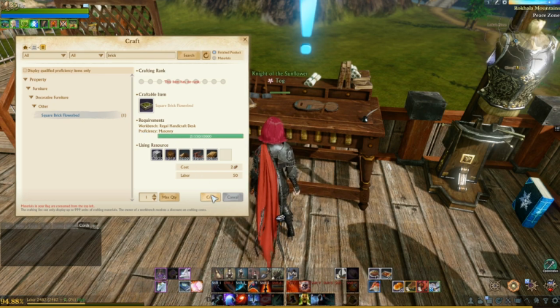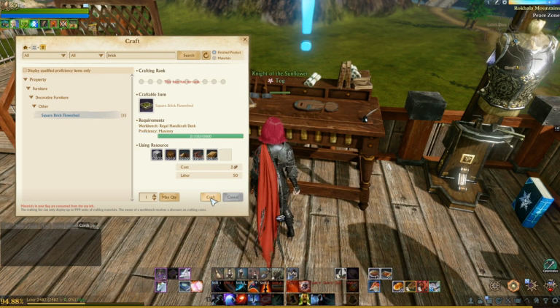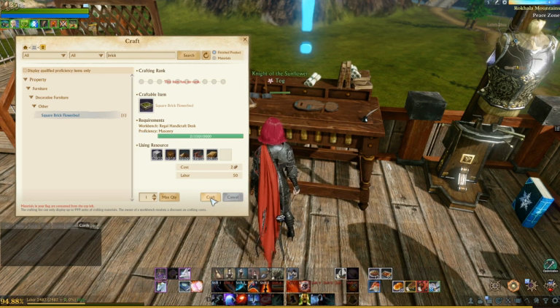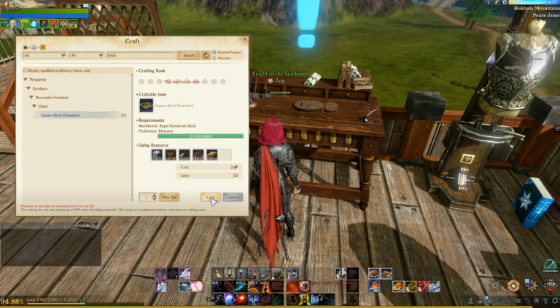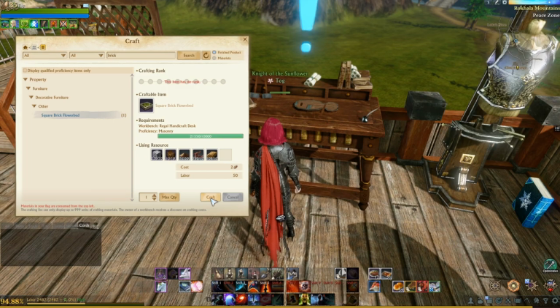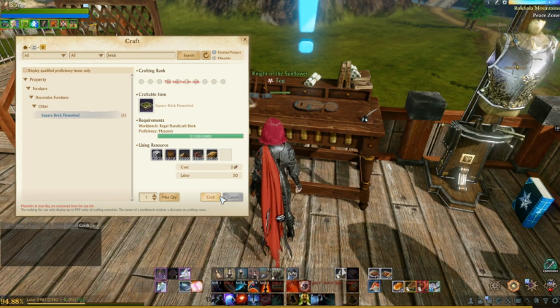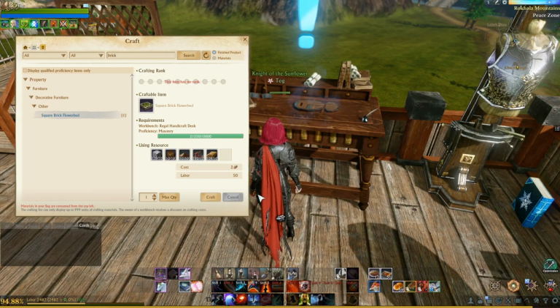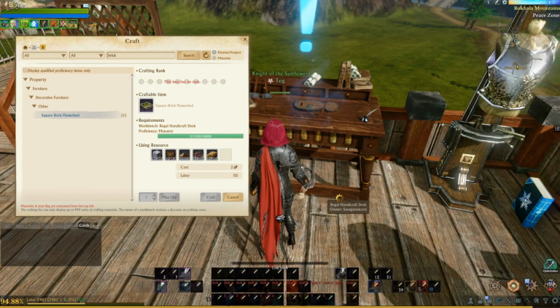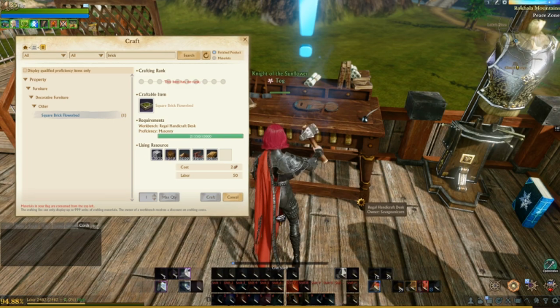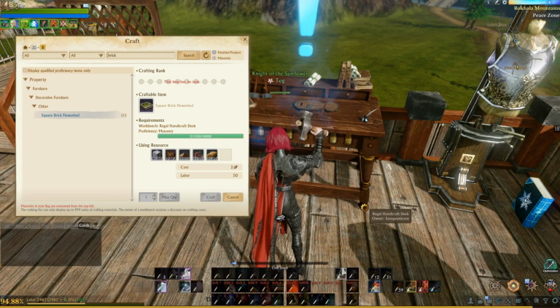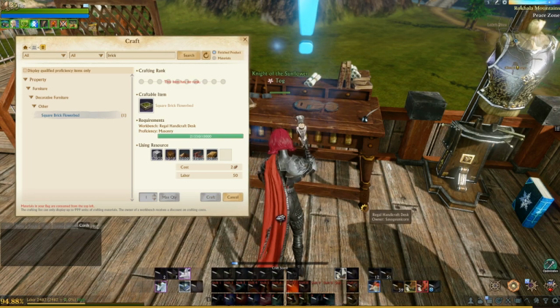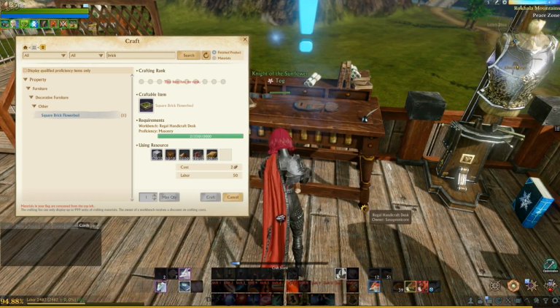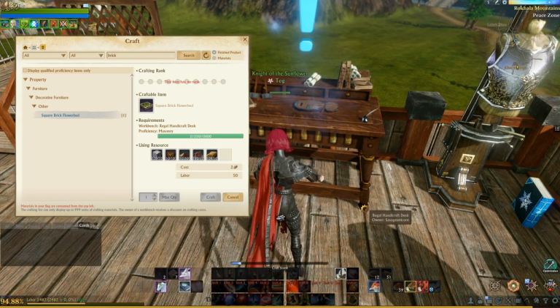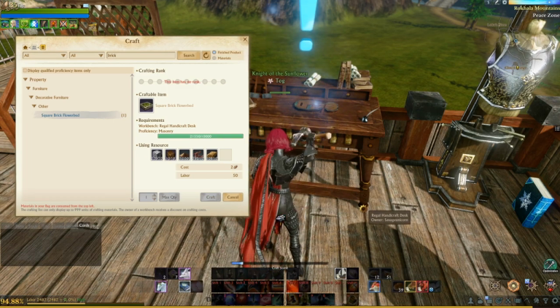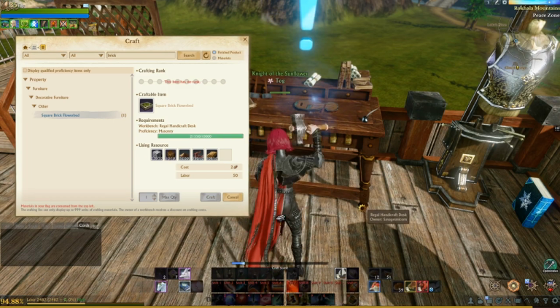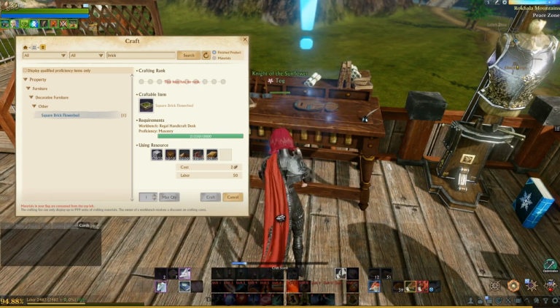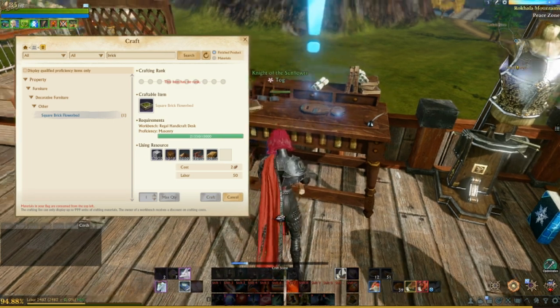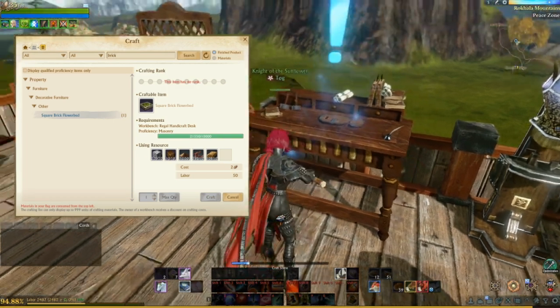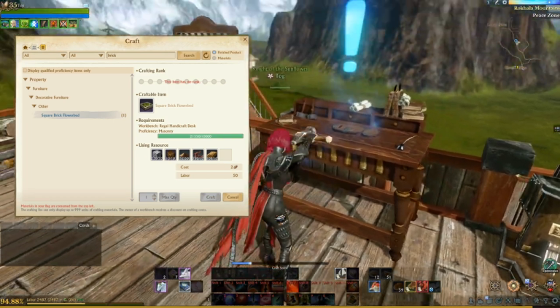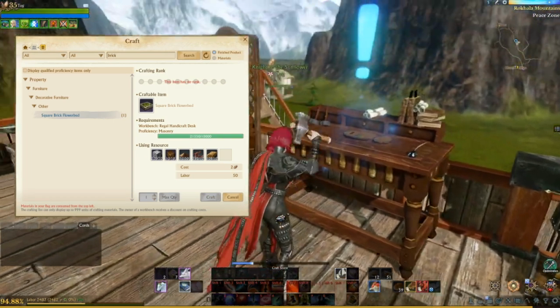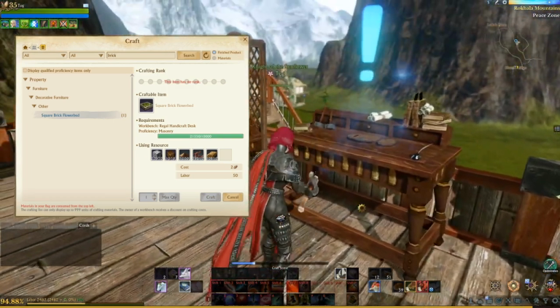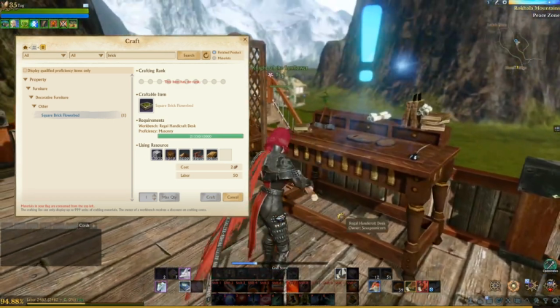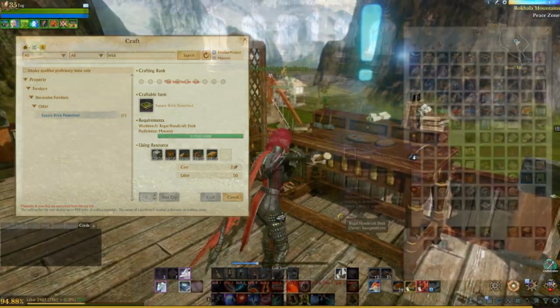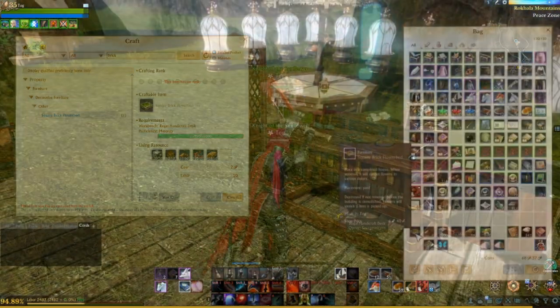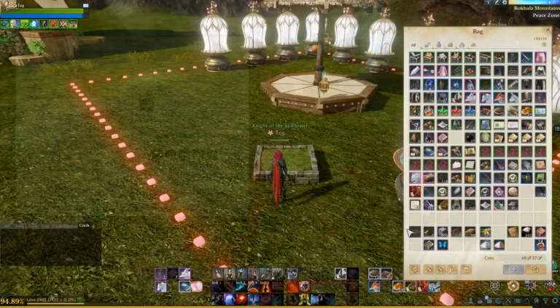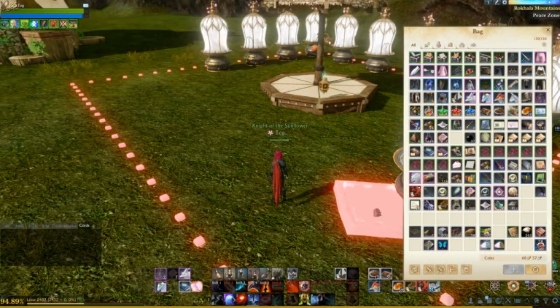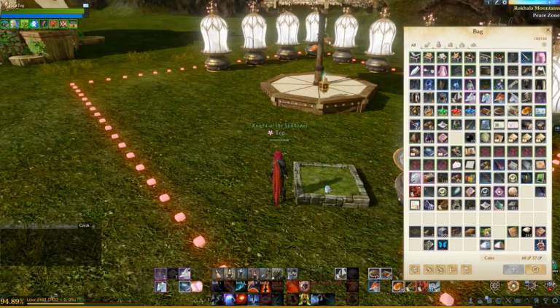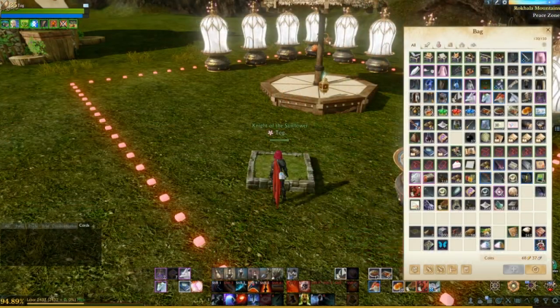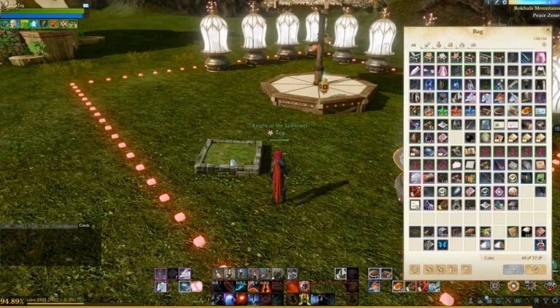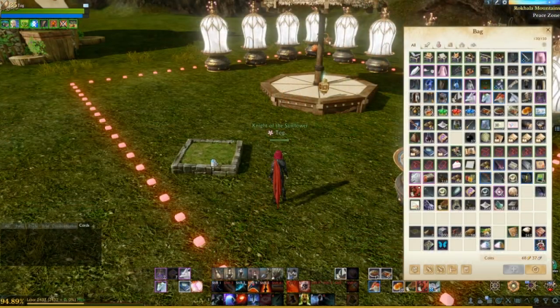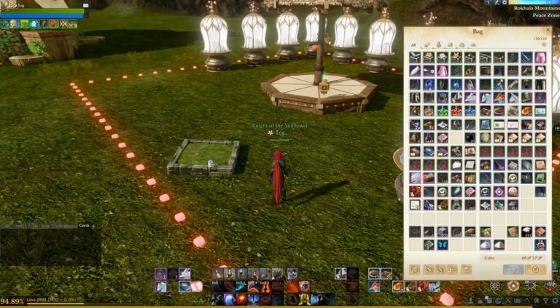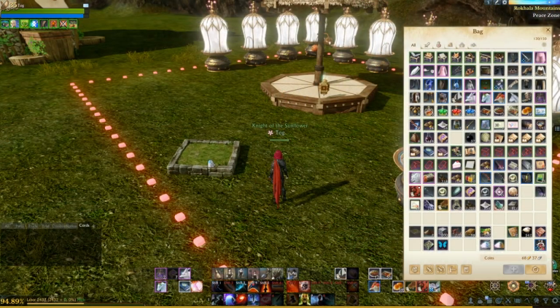You'll need 10,000 masonry proficiency in order to craft this item. If your proficiency isn't high enough, you can always equip your Dawnstrop gear to help you with this.